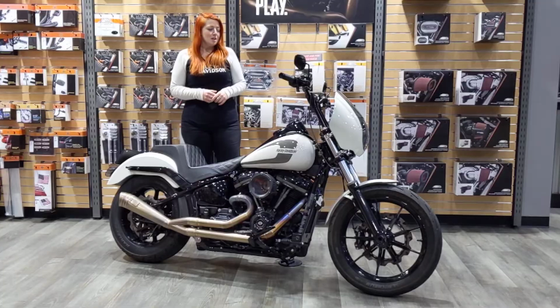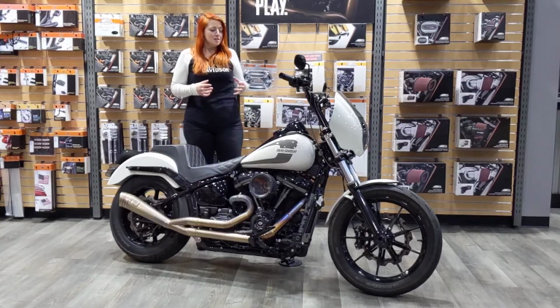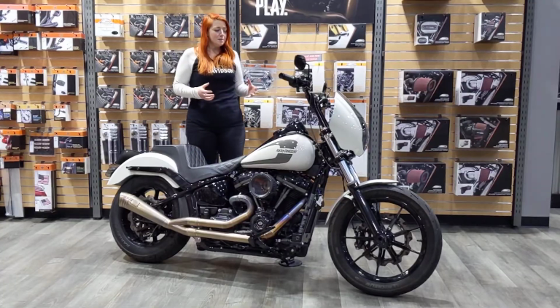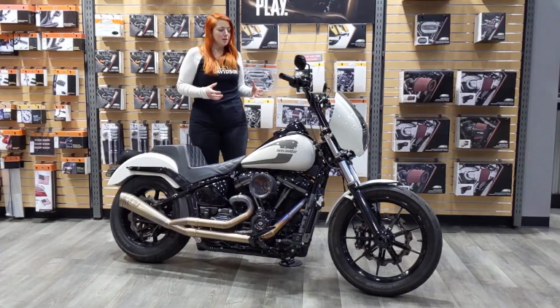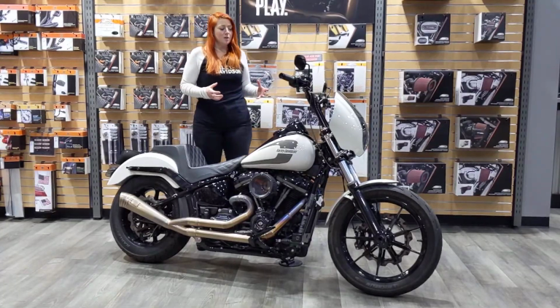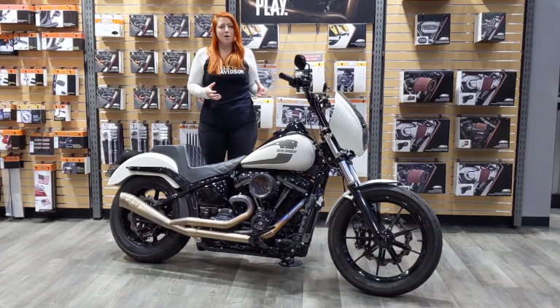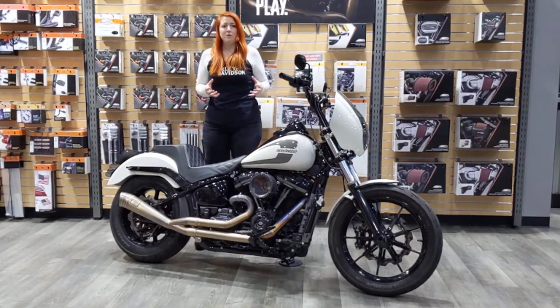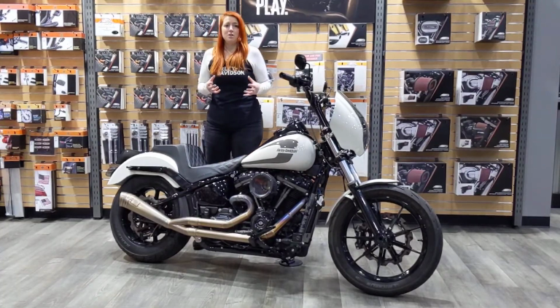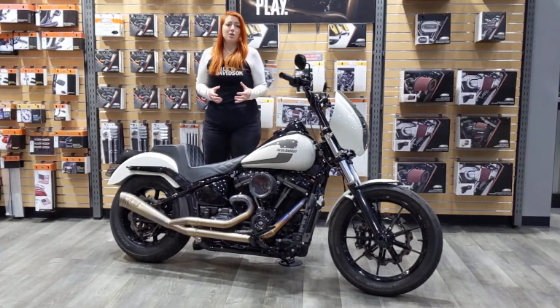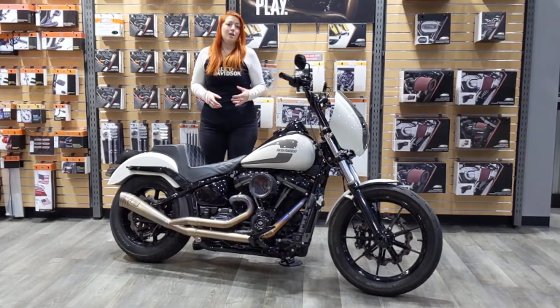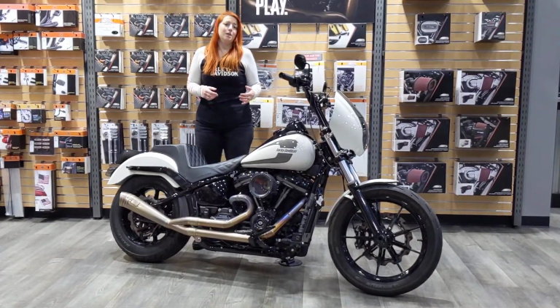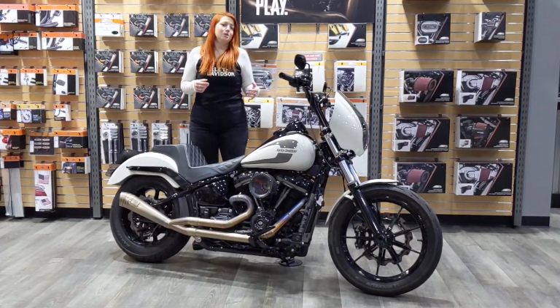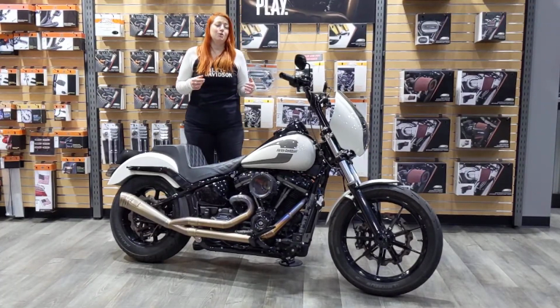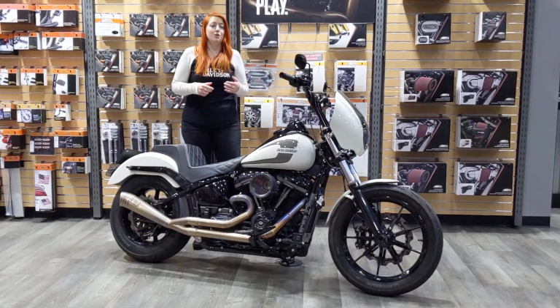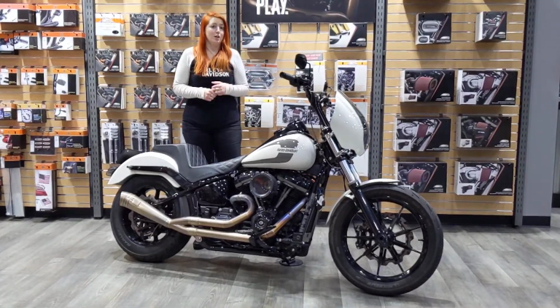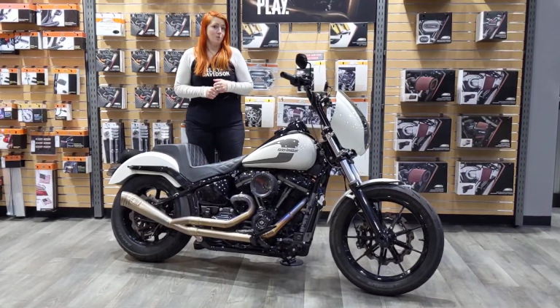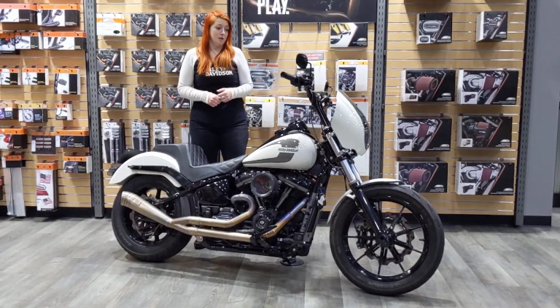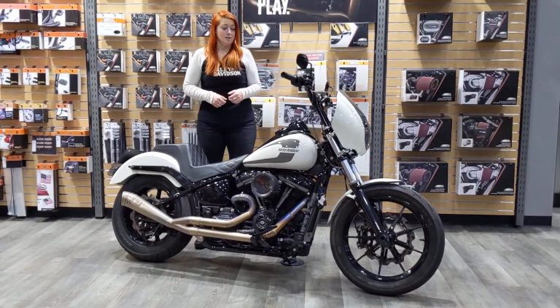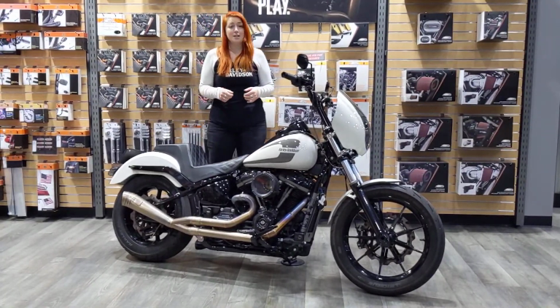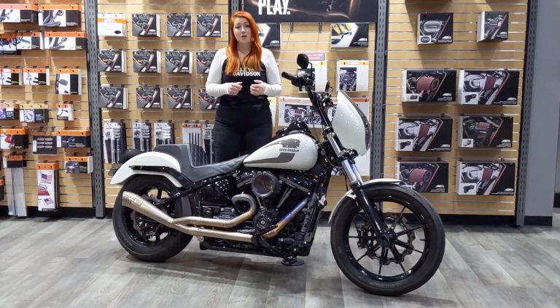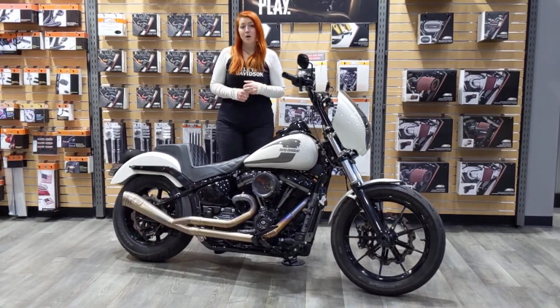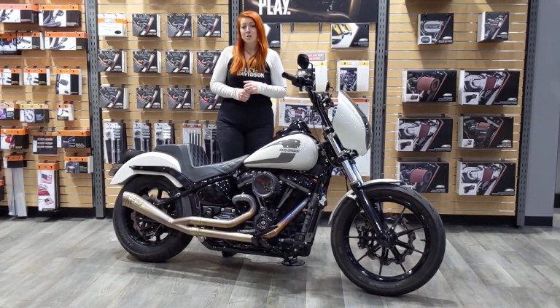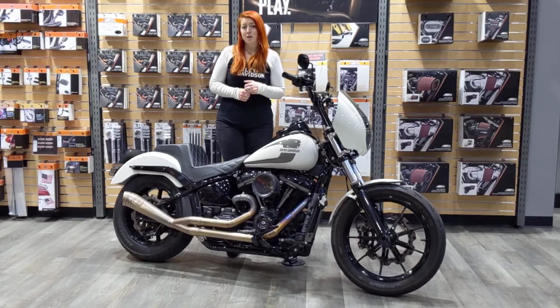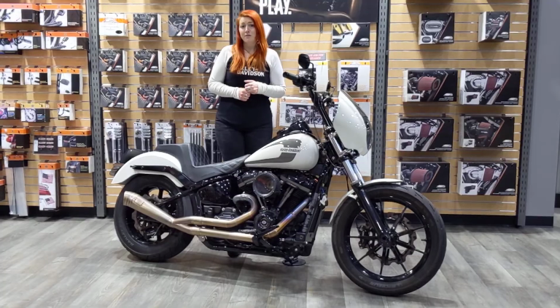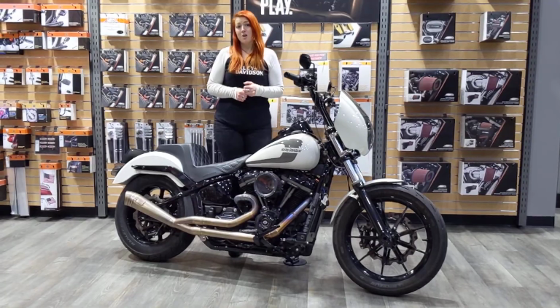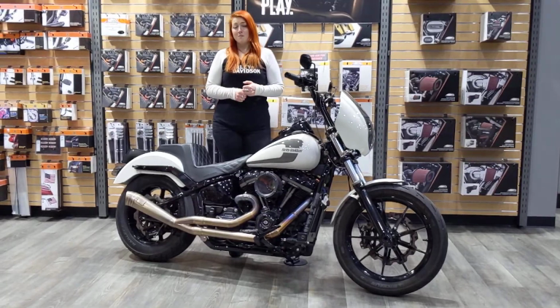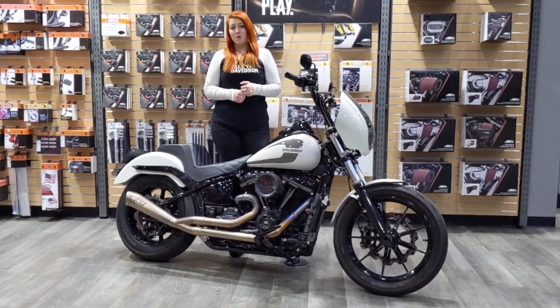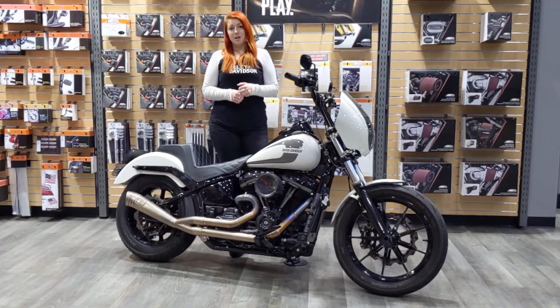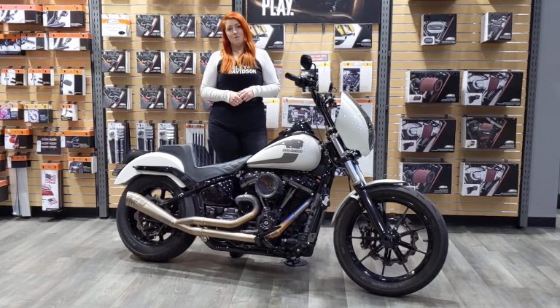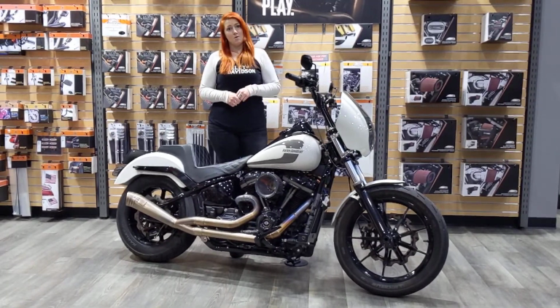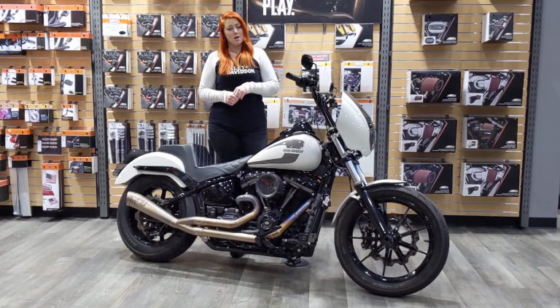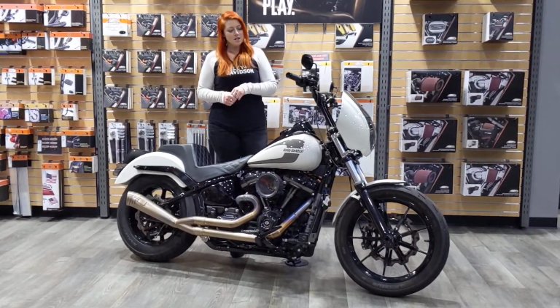This is the bike you're going to want if you want to turn heads and do third gear wheelies. It's got a 124 Milwaukee 8 motor in it.